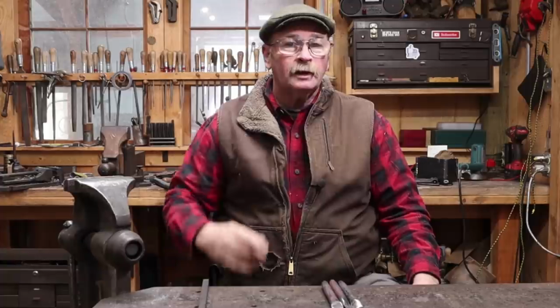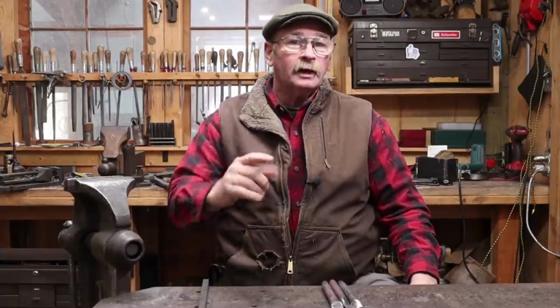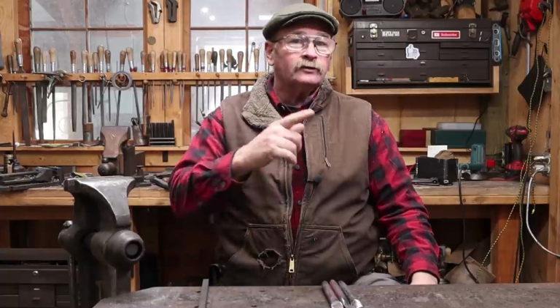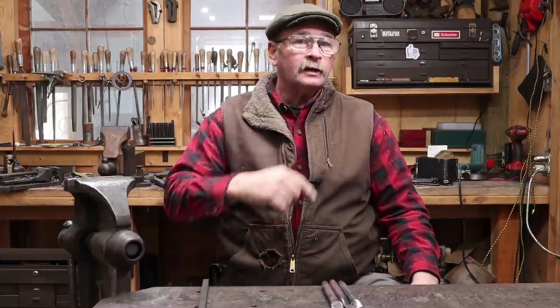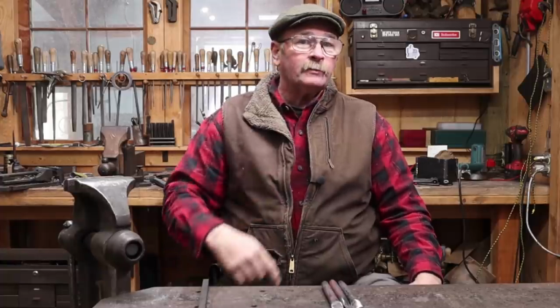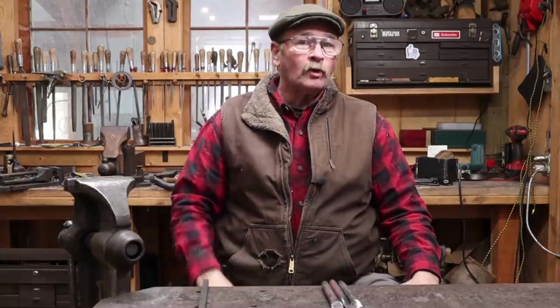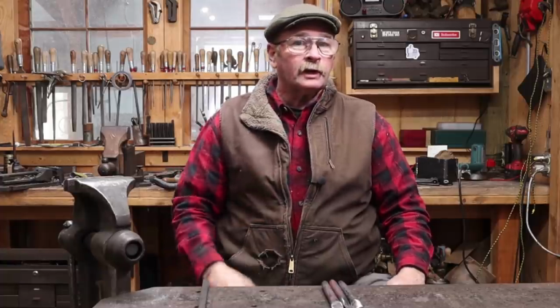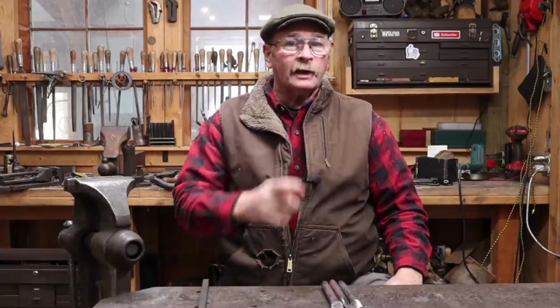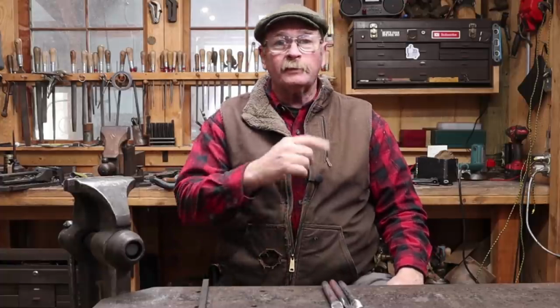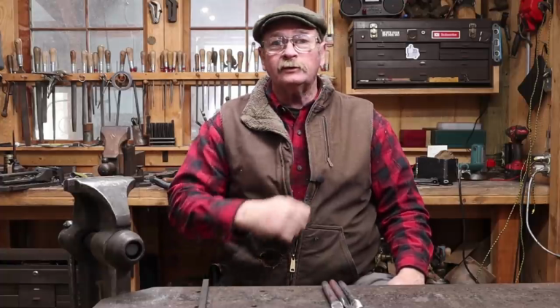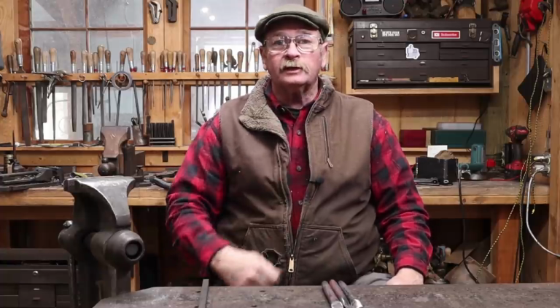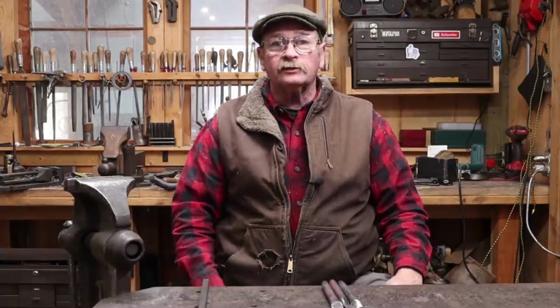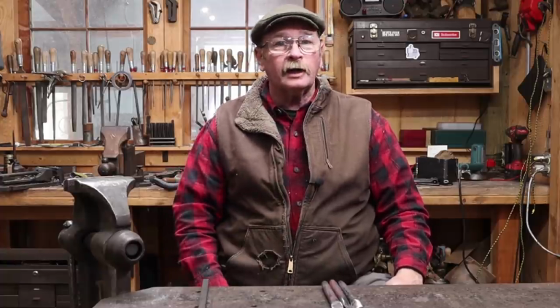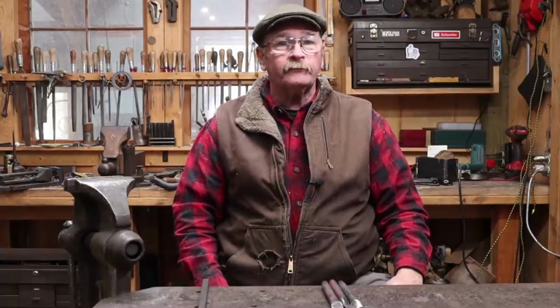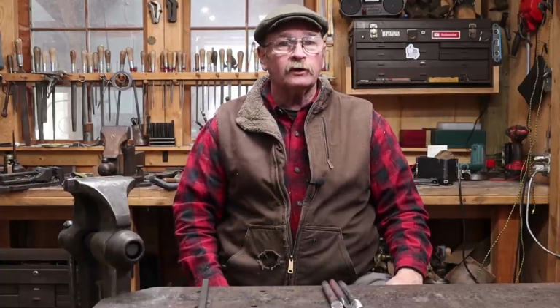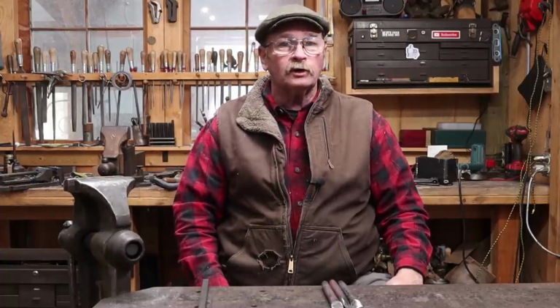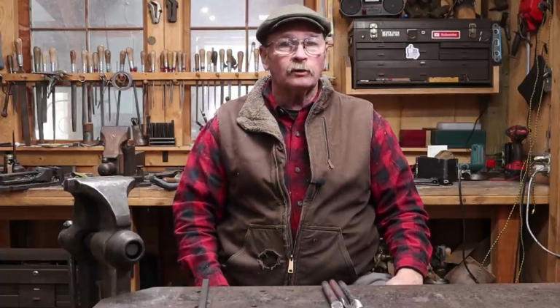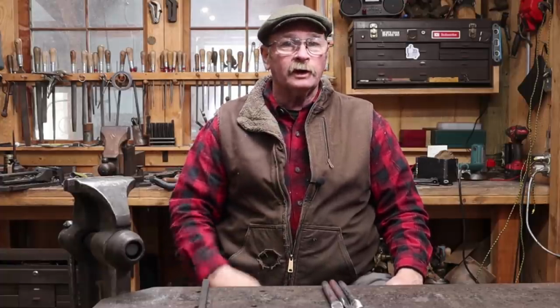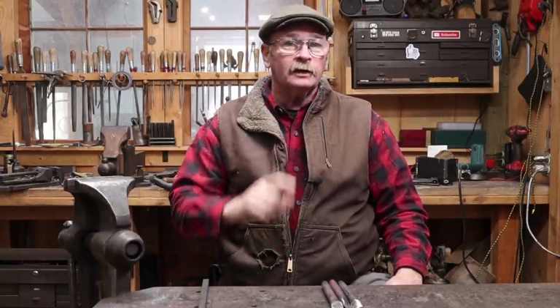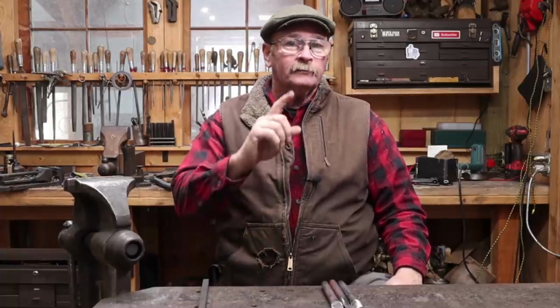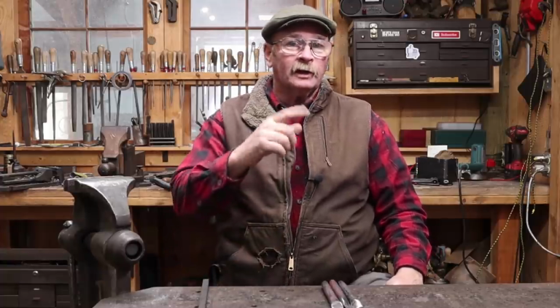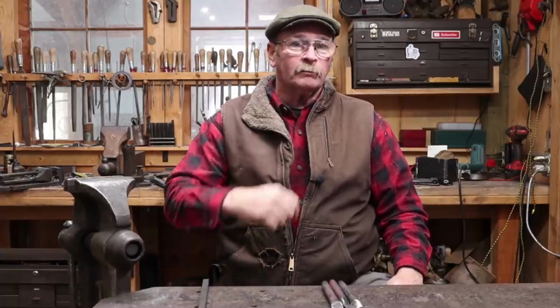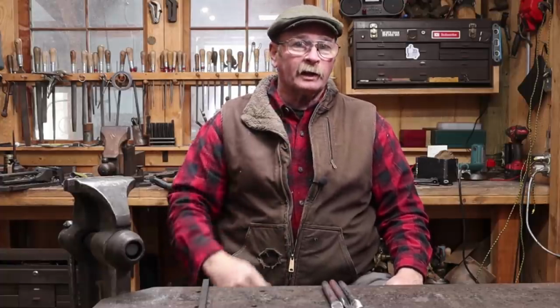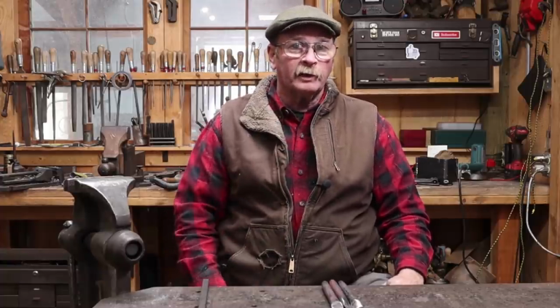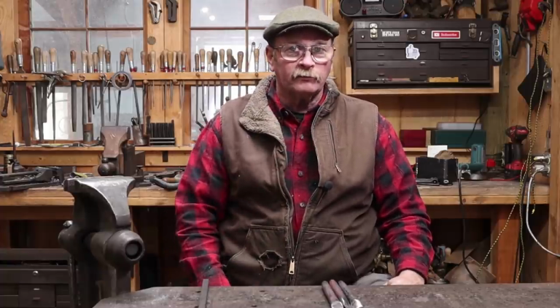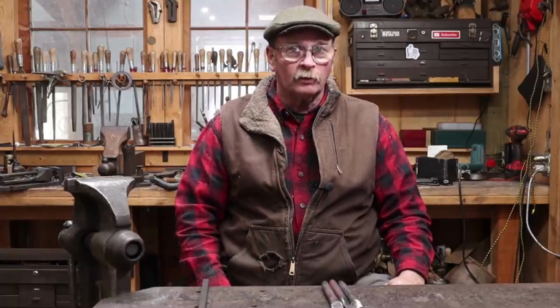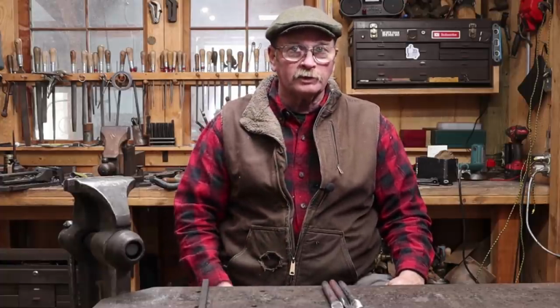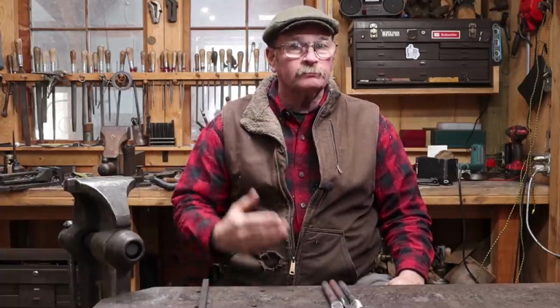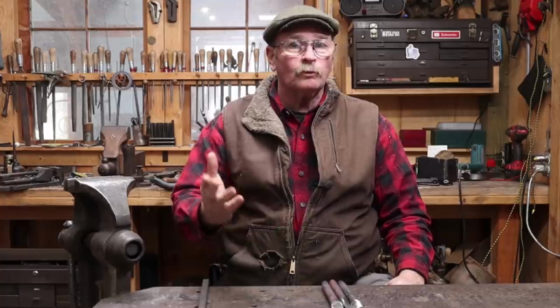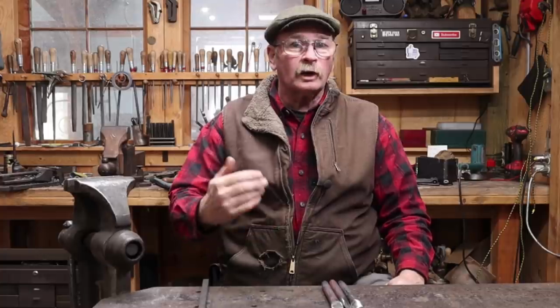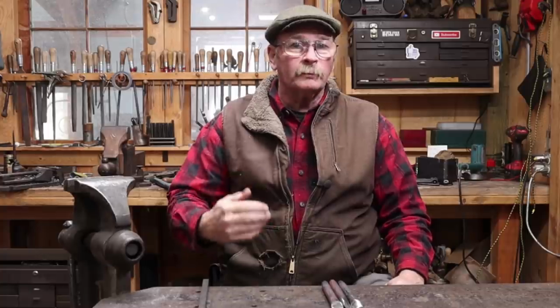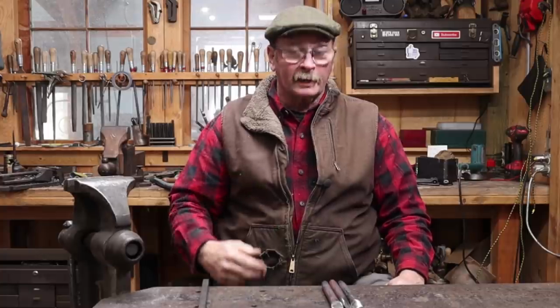It's Sunday morning and that means it is time for the hook of the week here at Black Bear Forge. Welcome back.